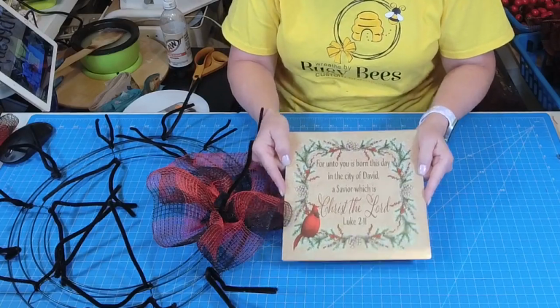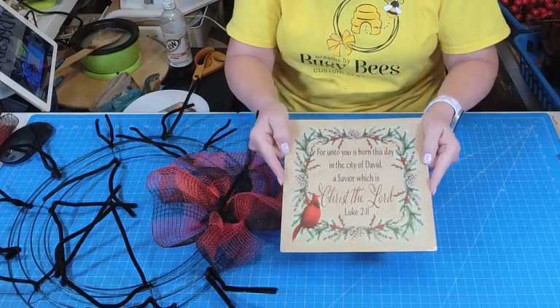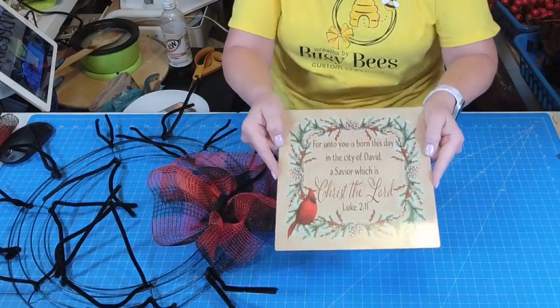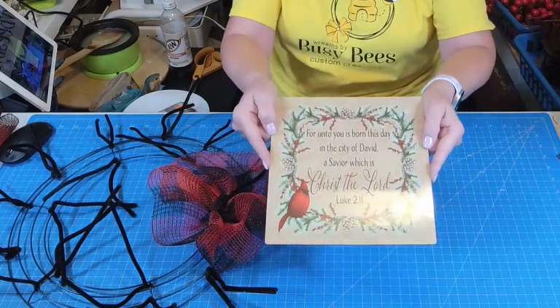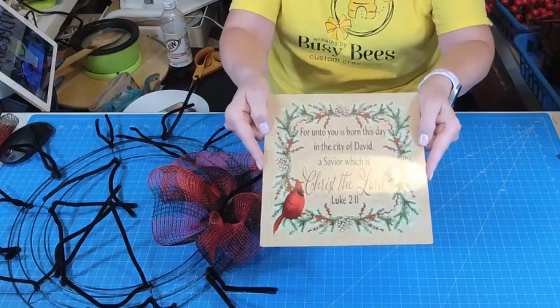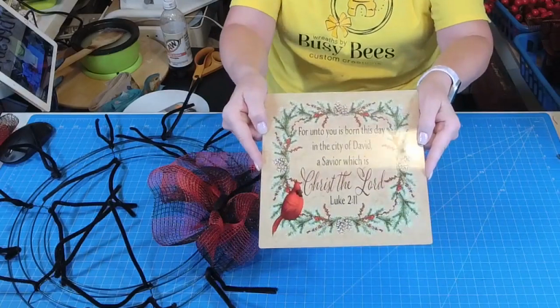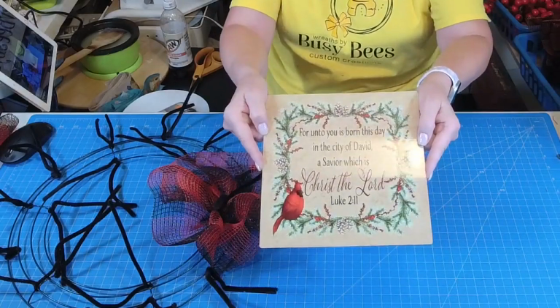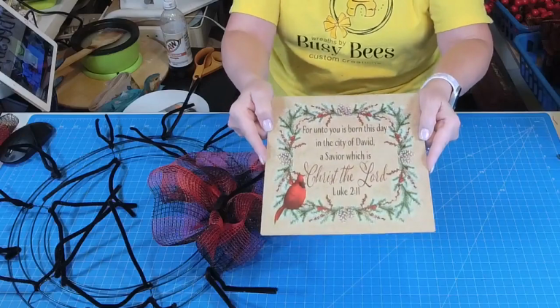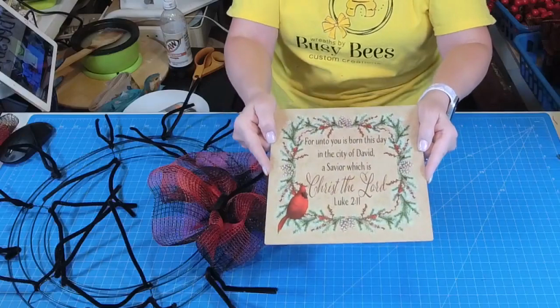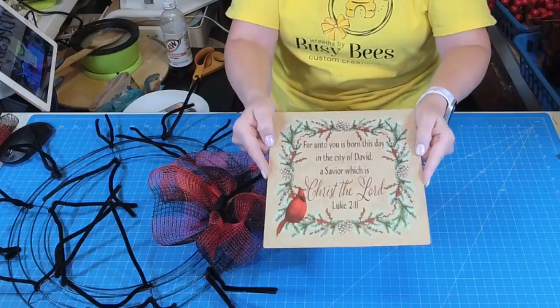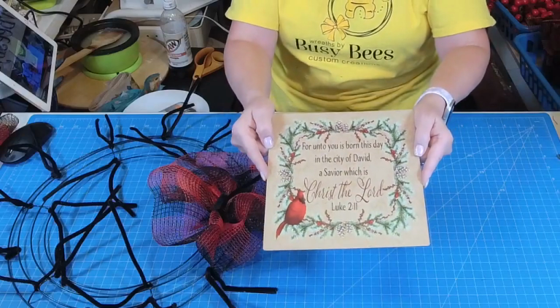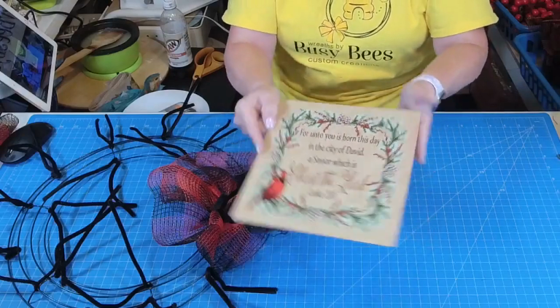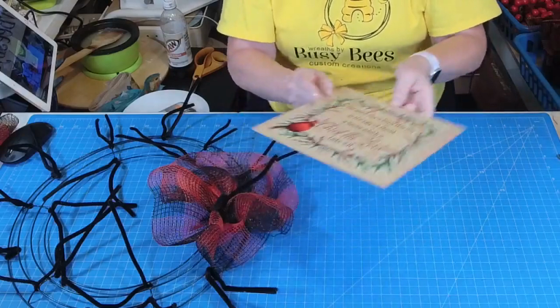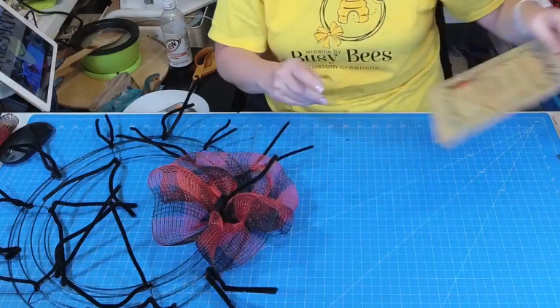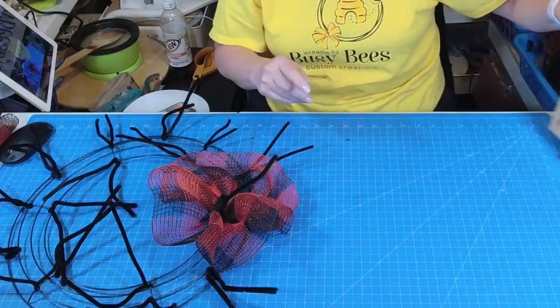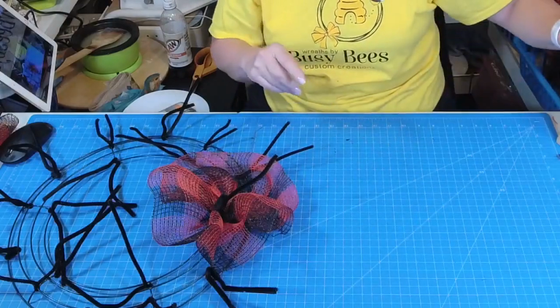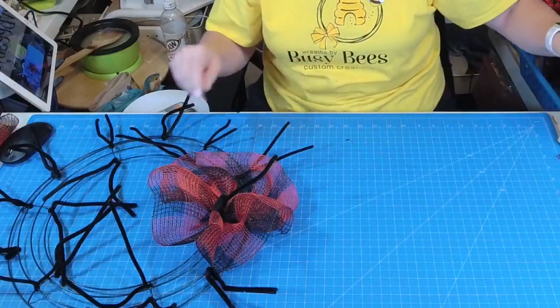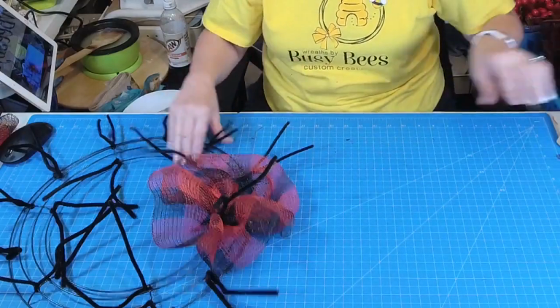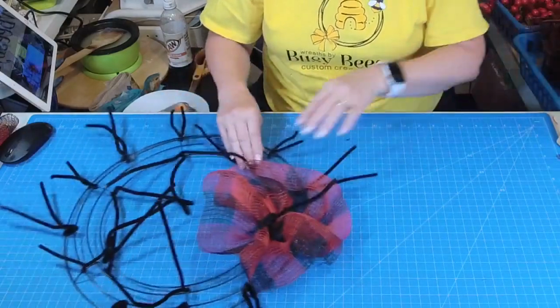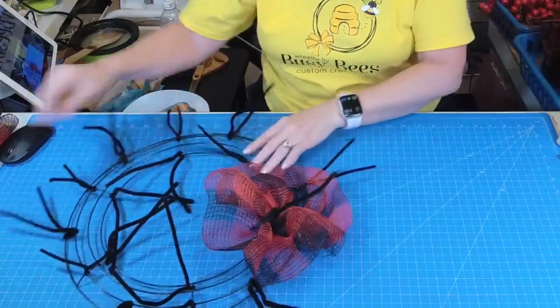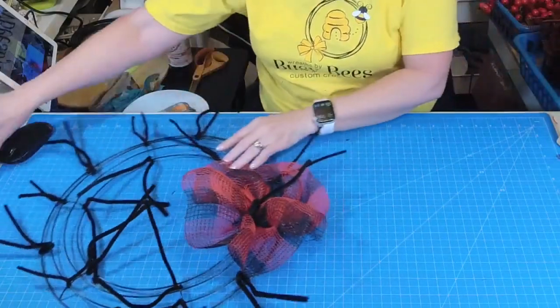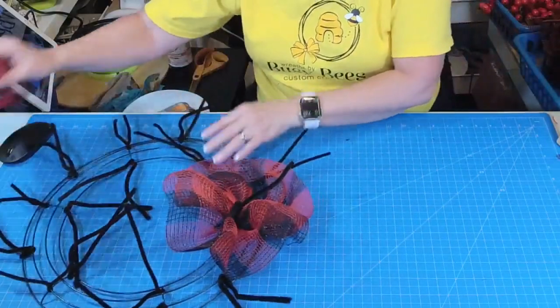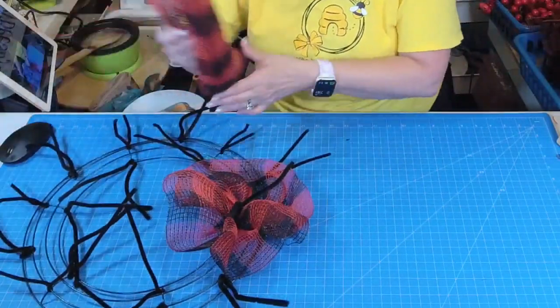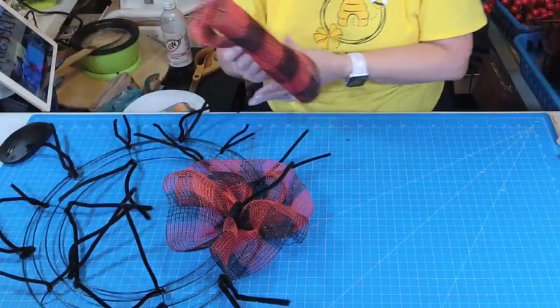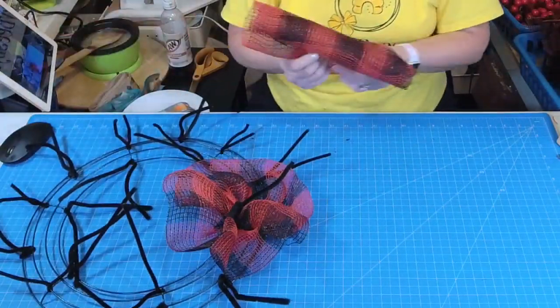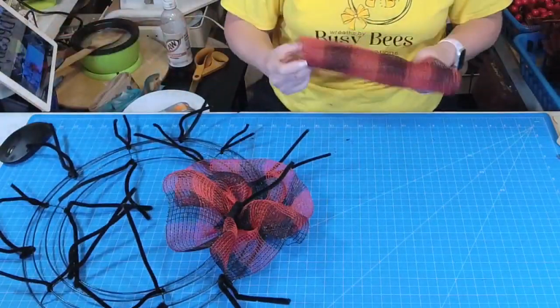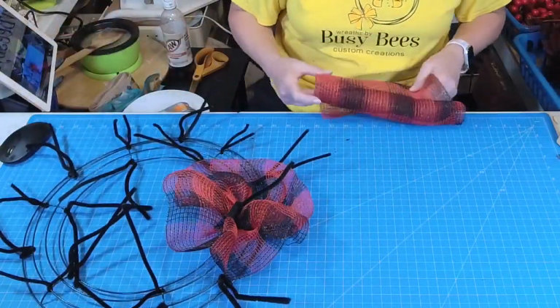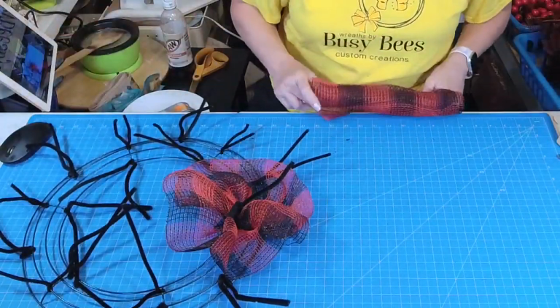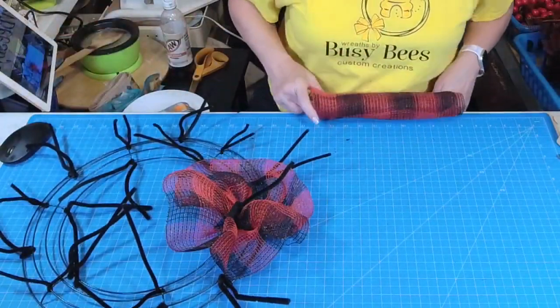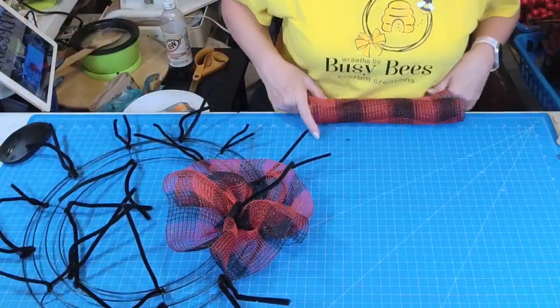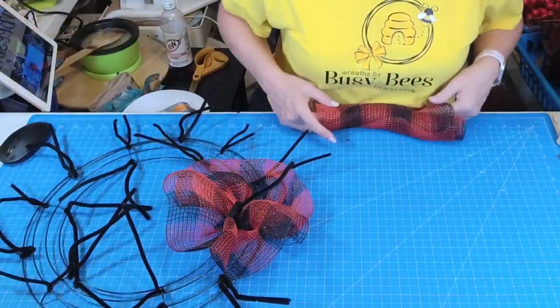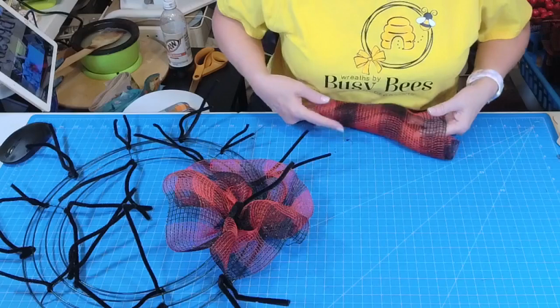Don't you just love this sign? It says, 'For unto you is born this day in the city of David a savior, which is Christ the Lord.' Luke 2:11. I just love this sign — that's what we're going to use.